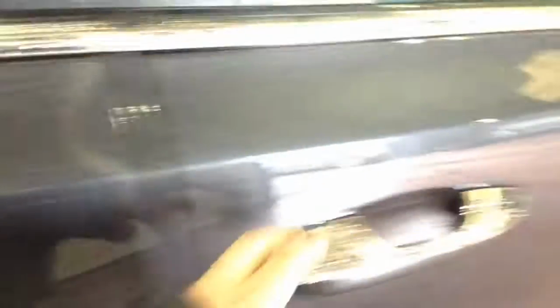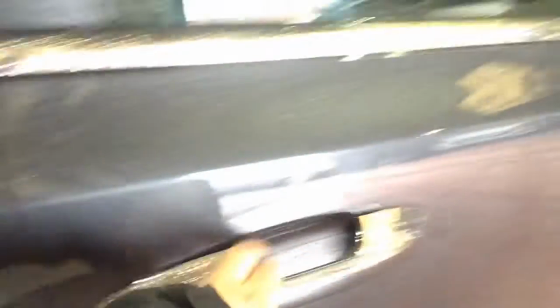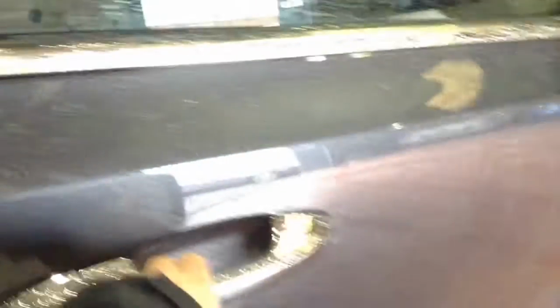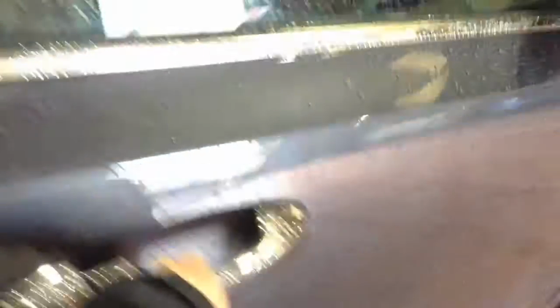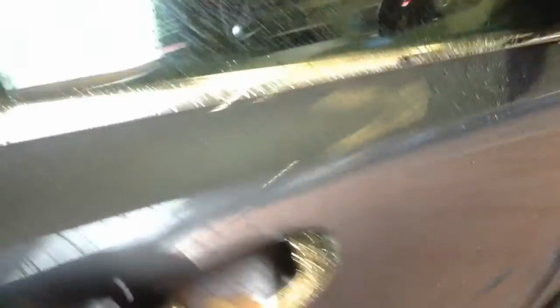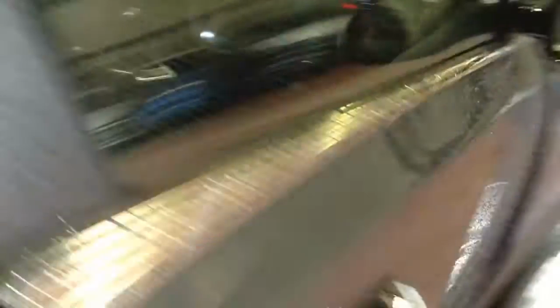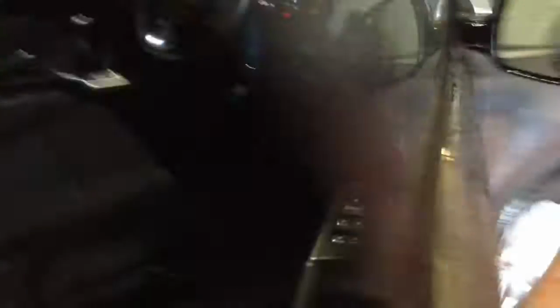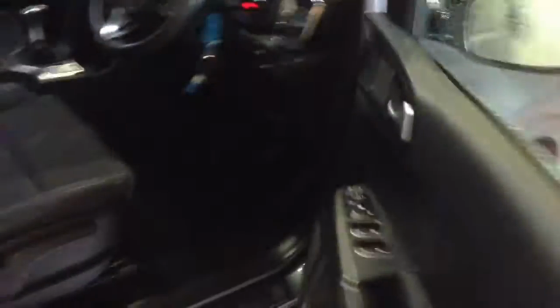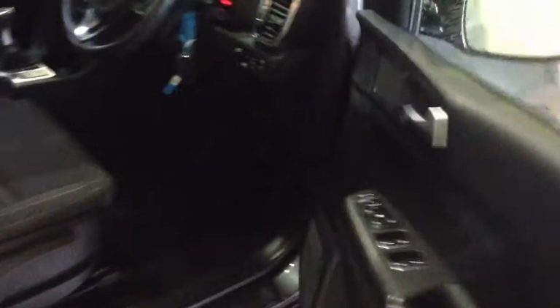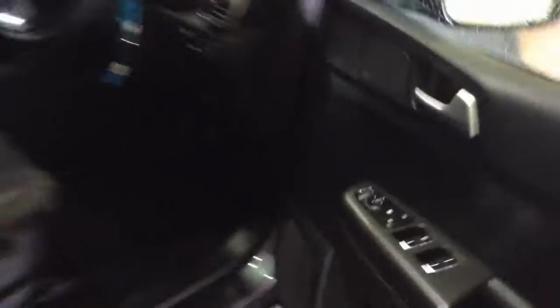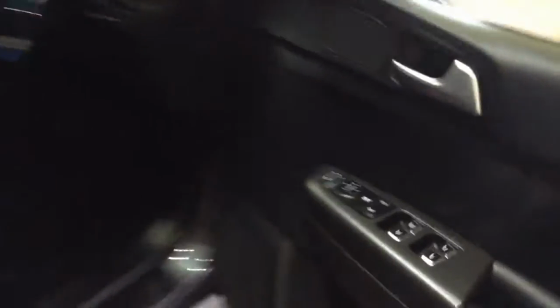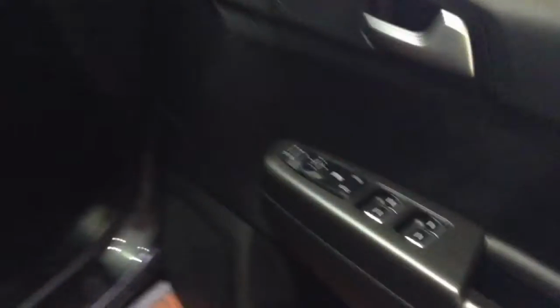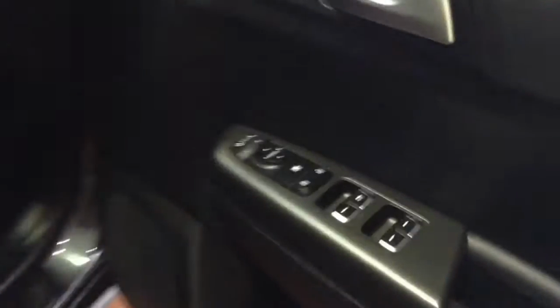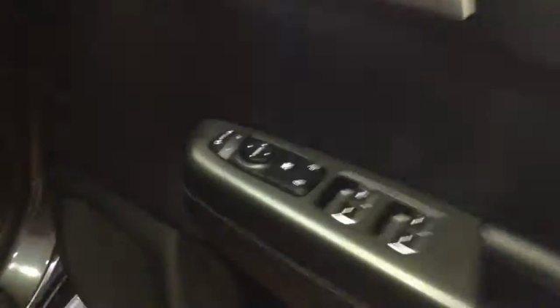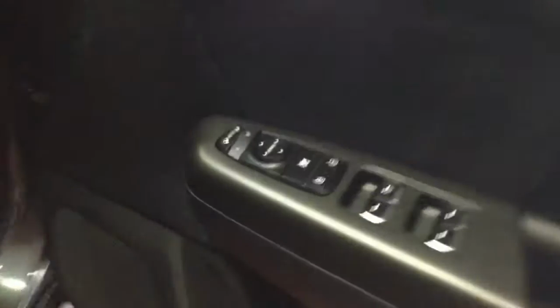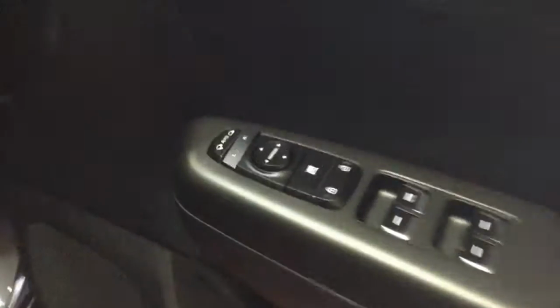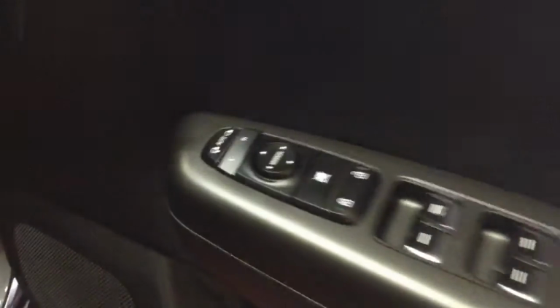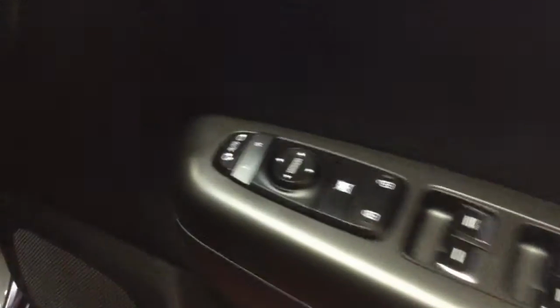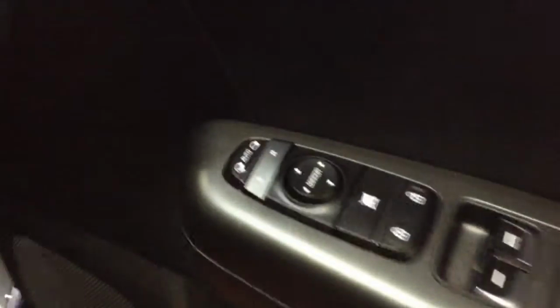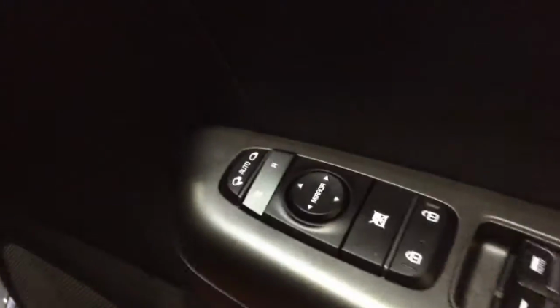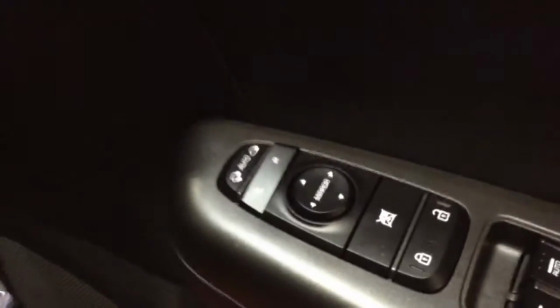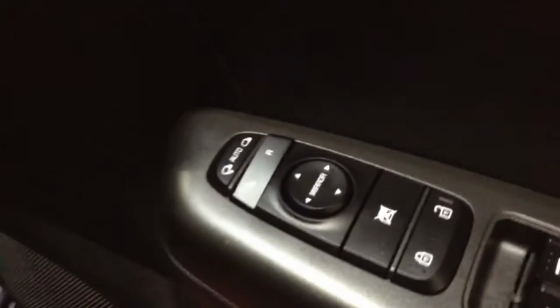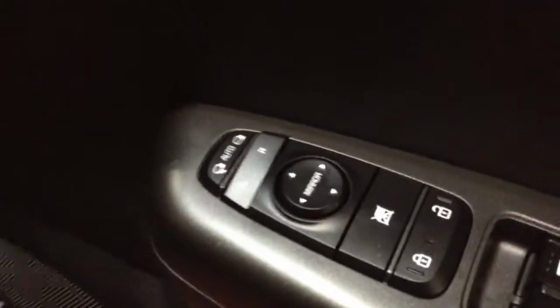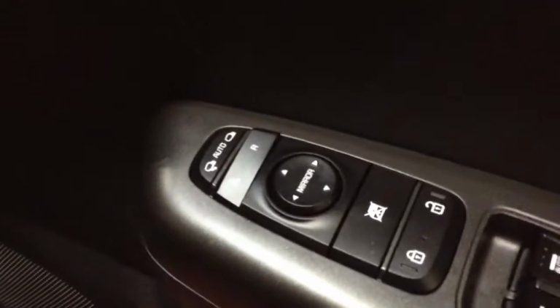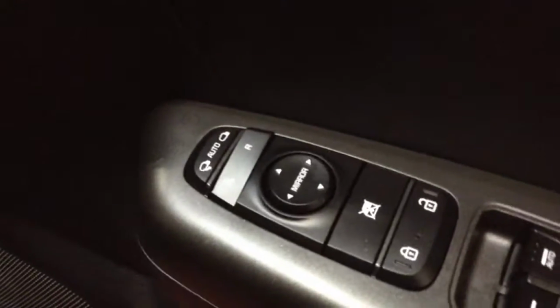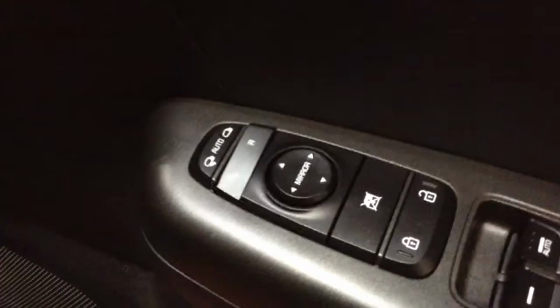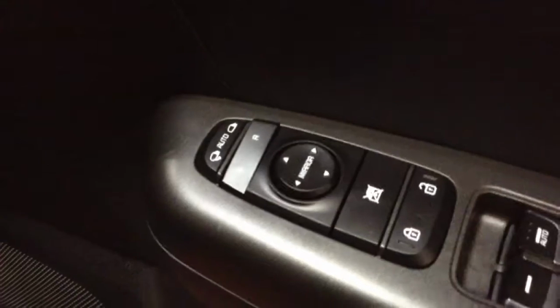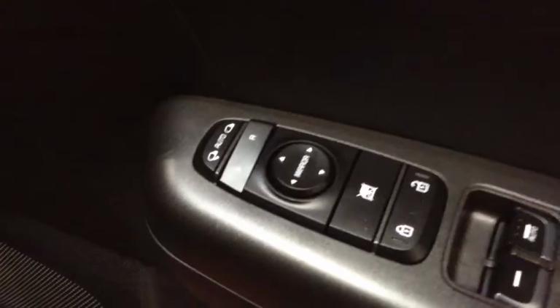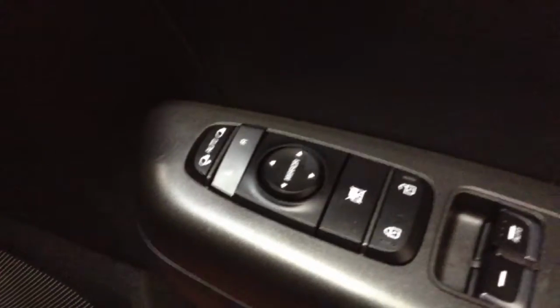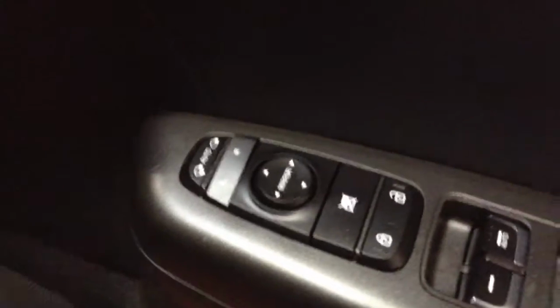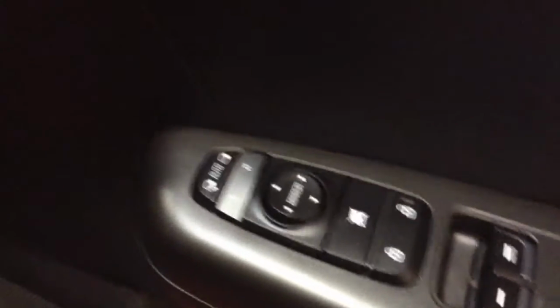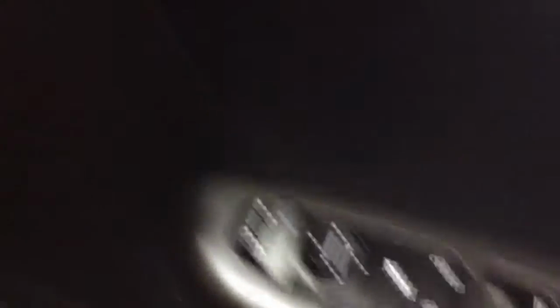Into the front of the vehicle, on the driver side door you've got your electric mirror adjustments as well as your automatic folding mirrors.